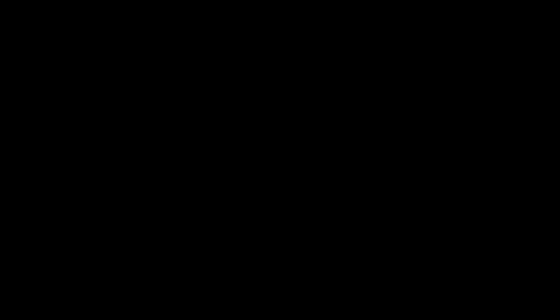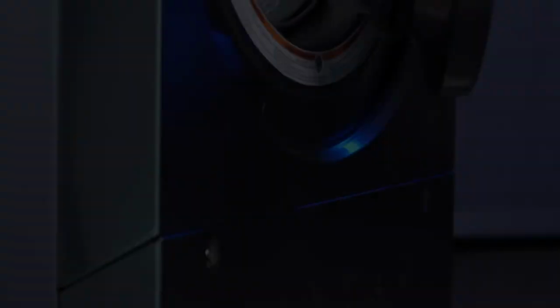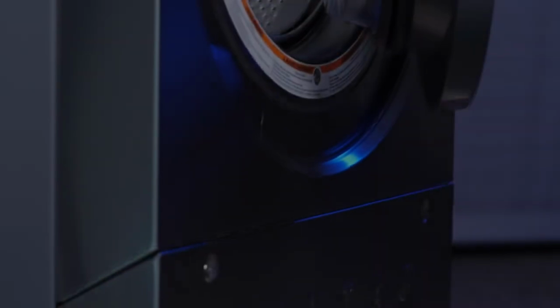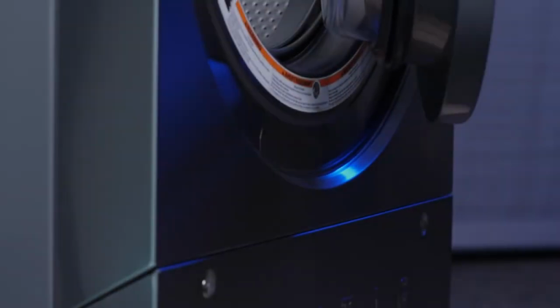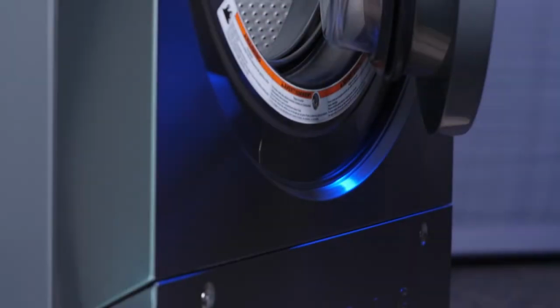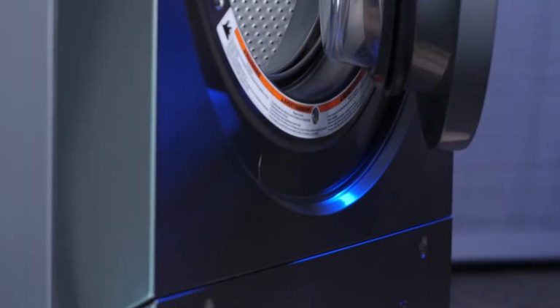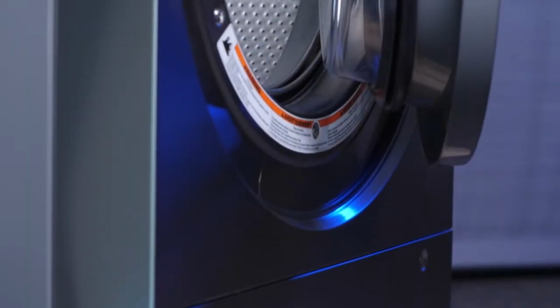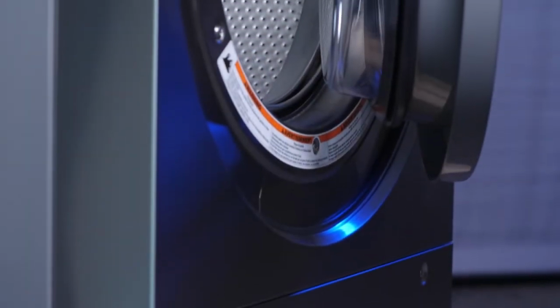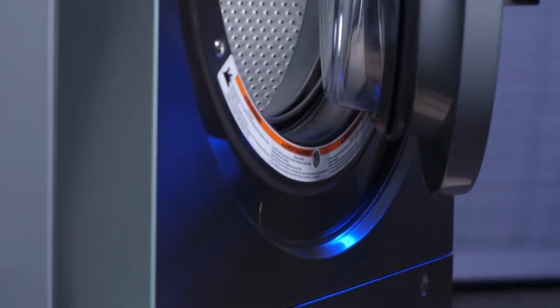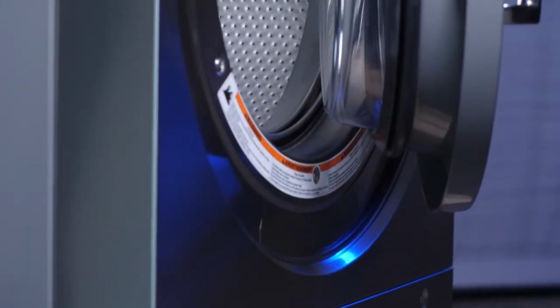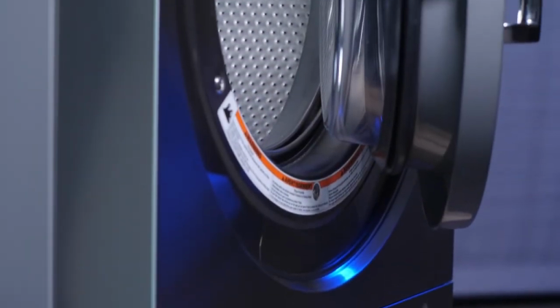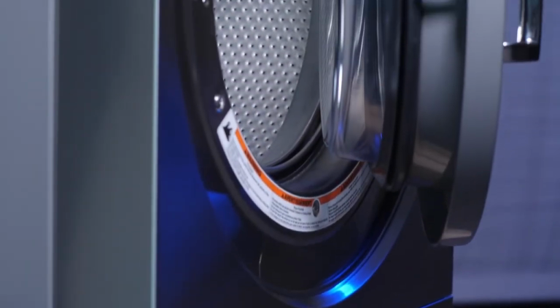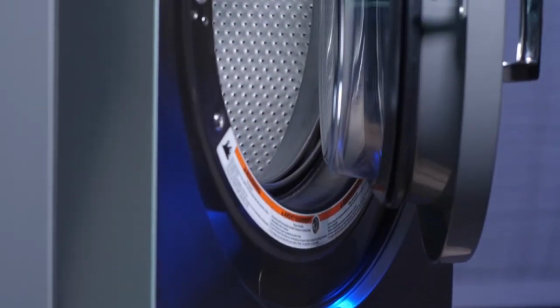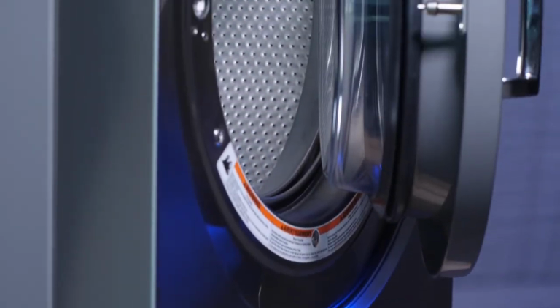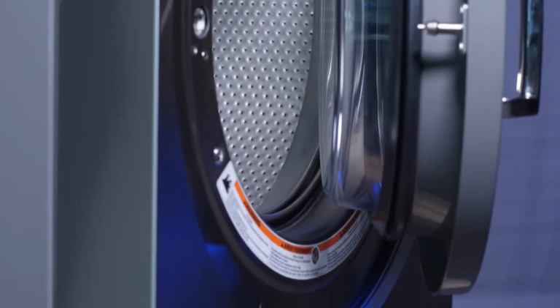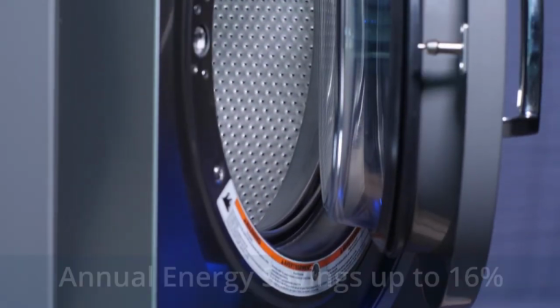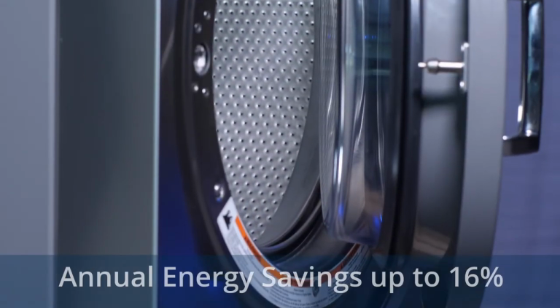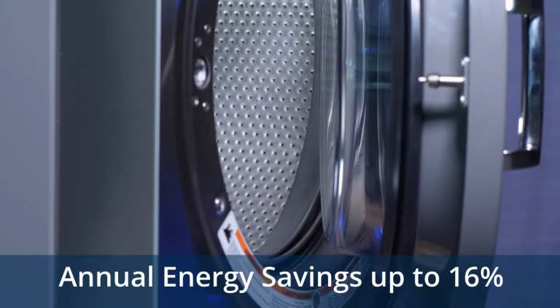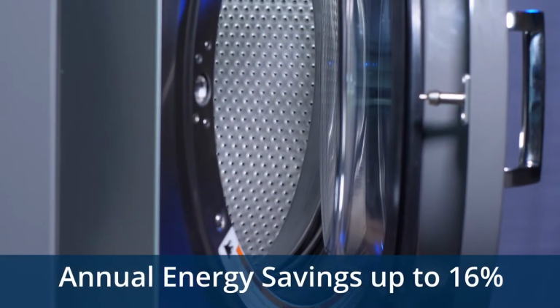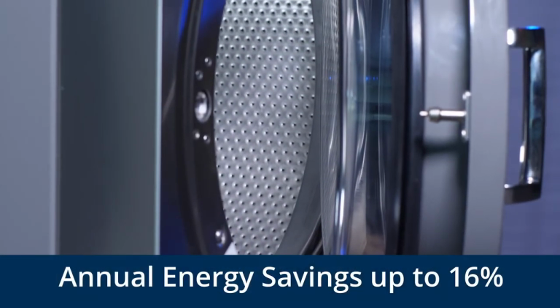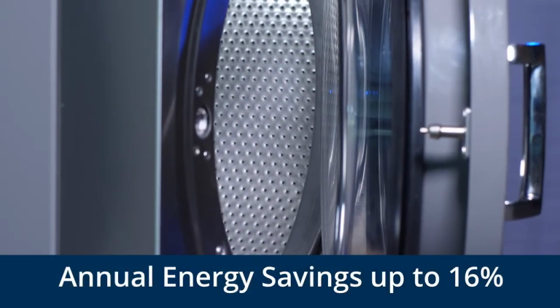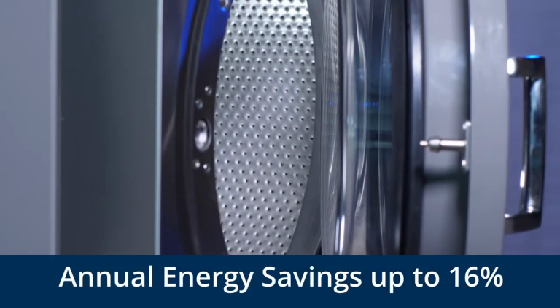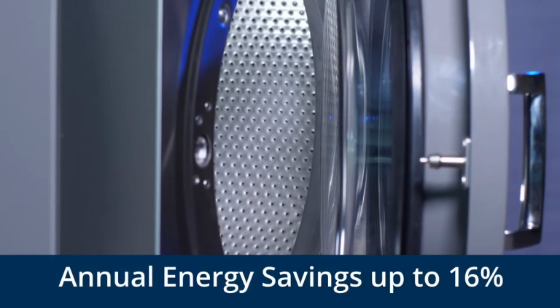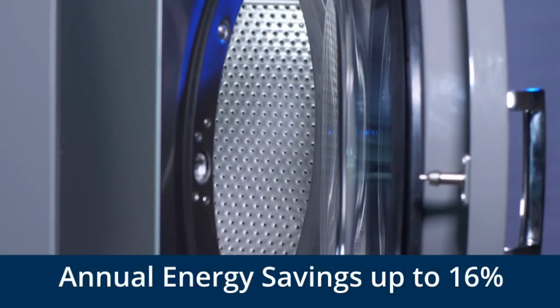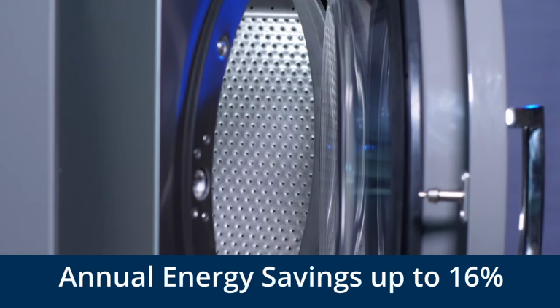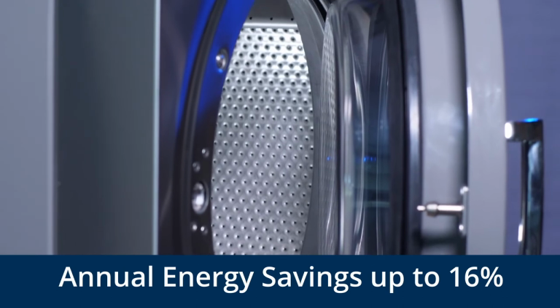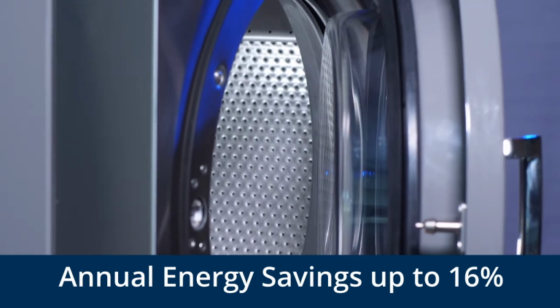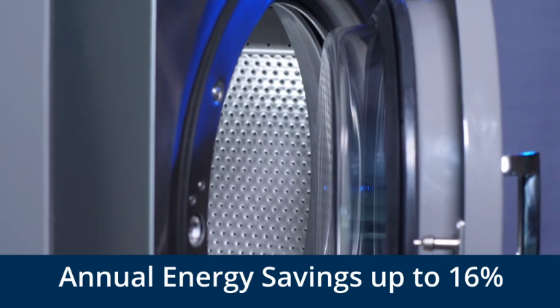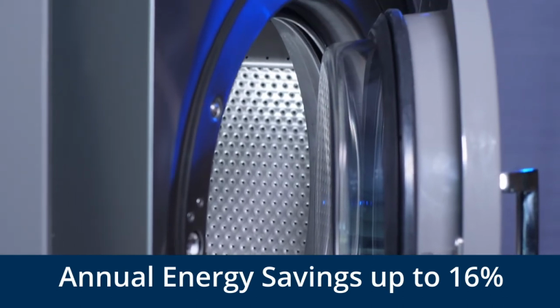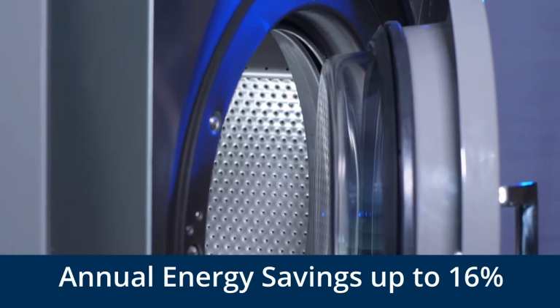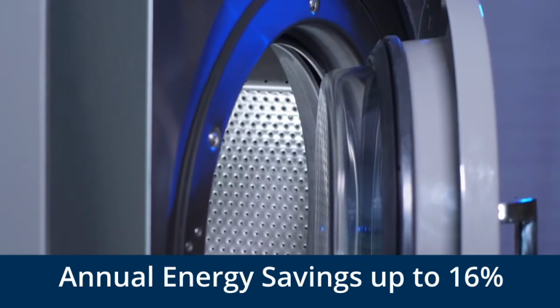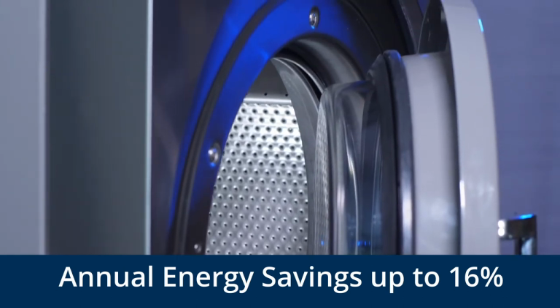By upgrading to a 200G machine, facilities could see annual energy savings of up to 16%.